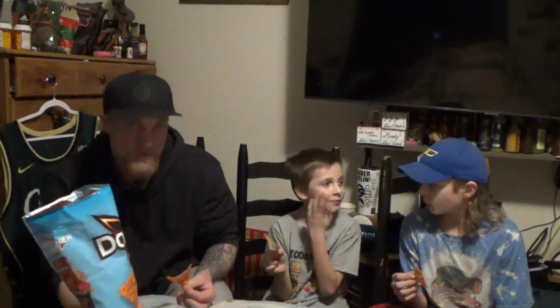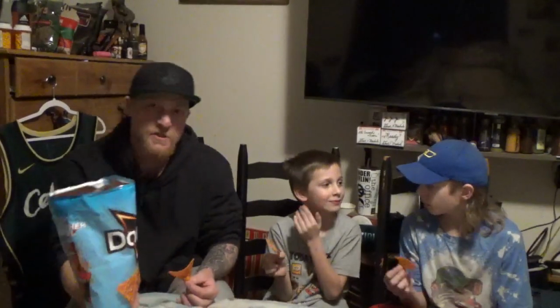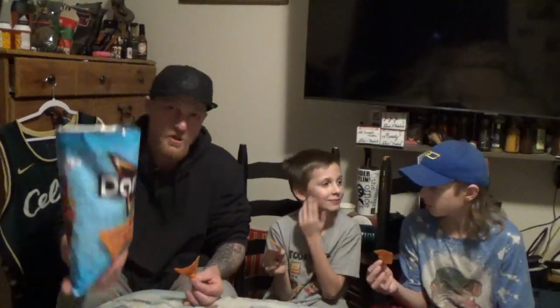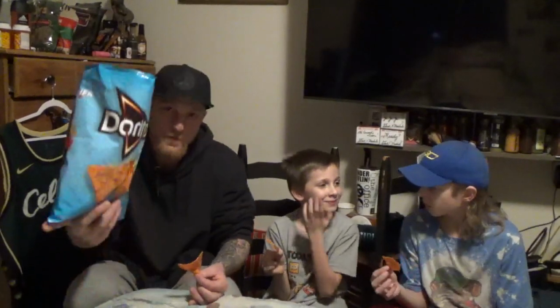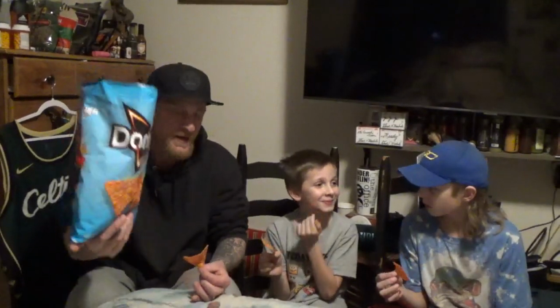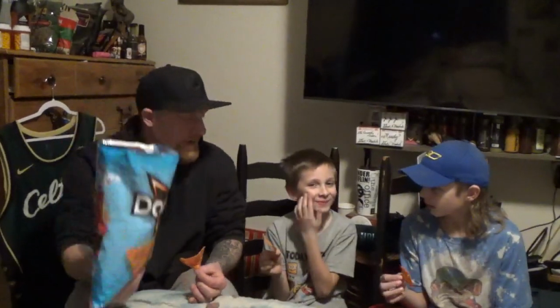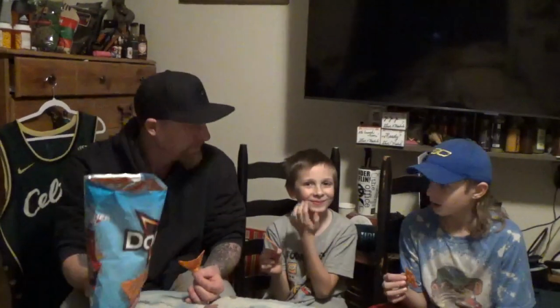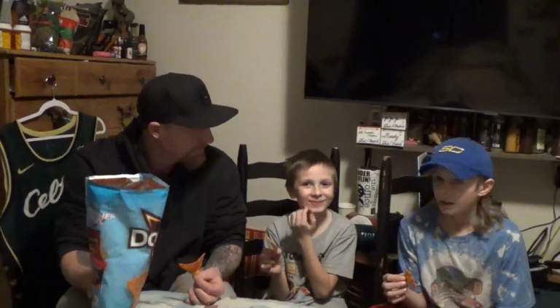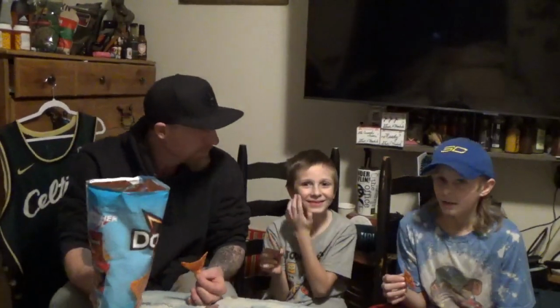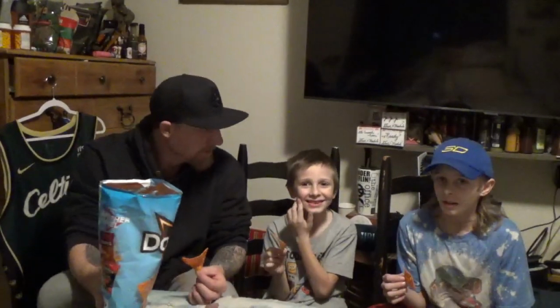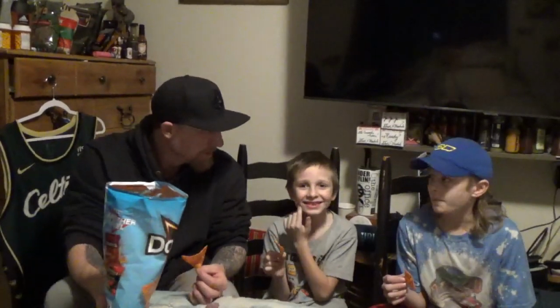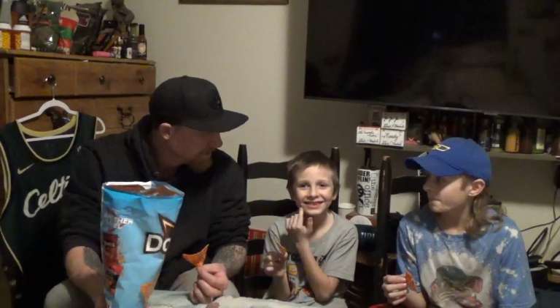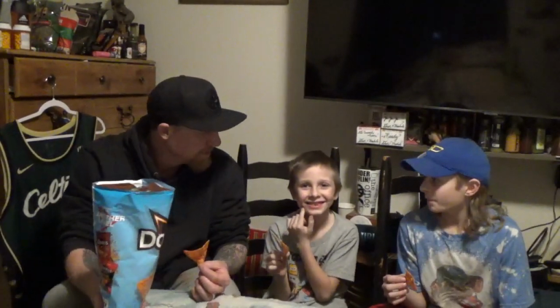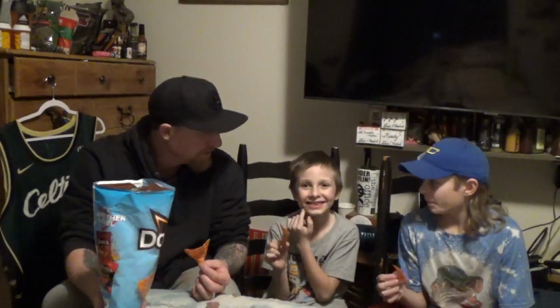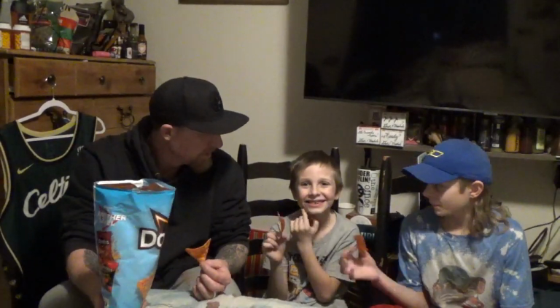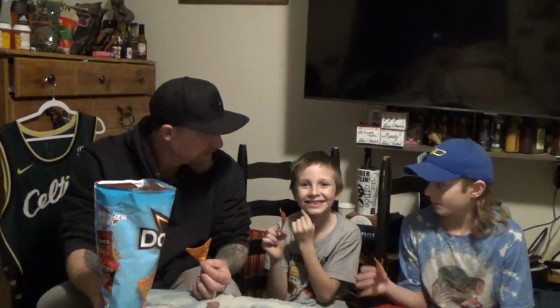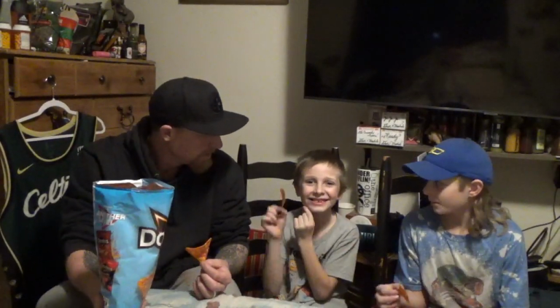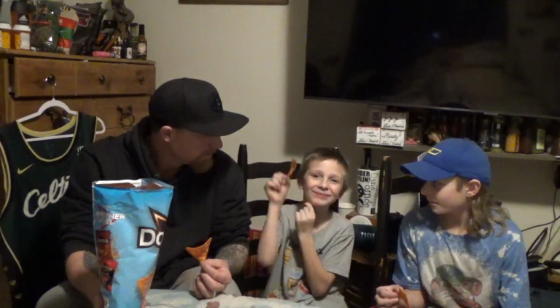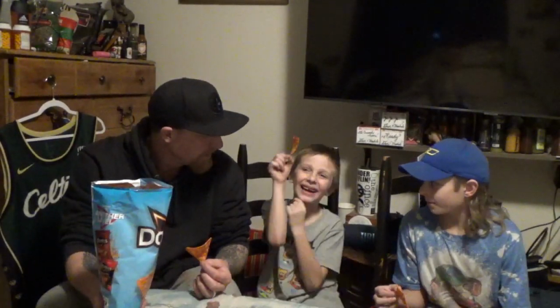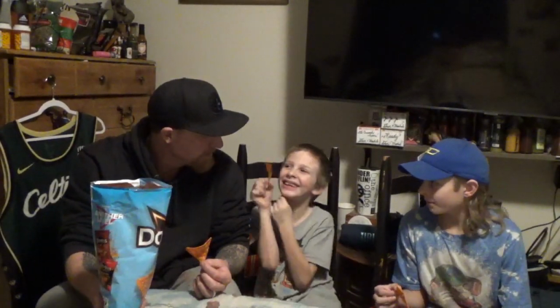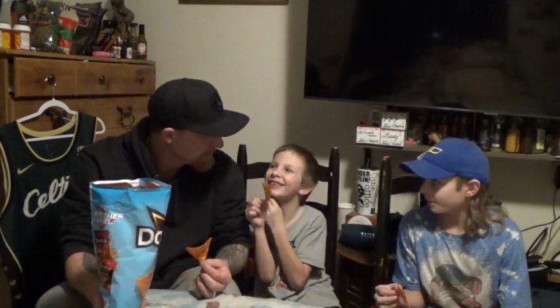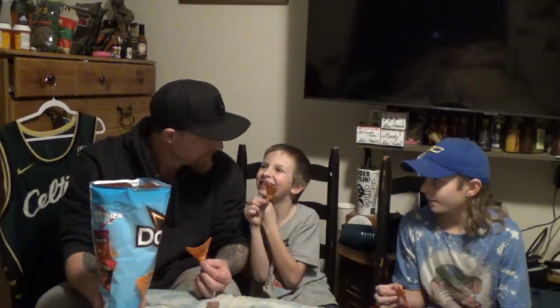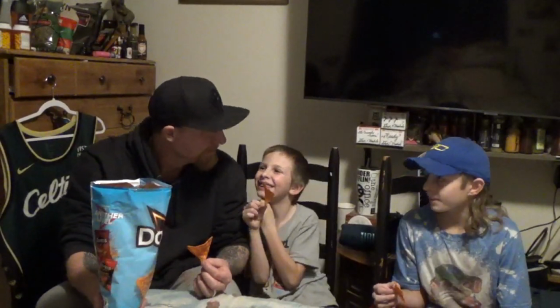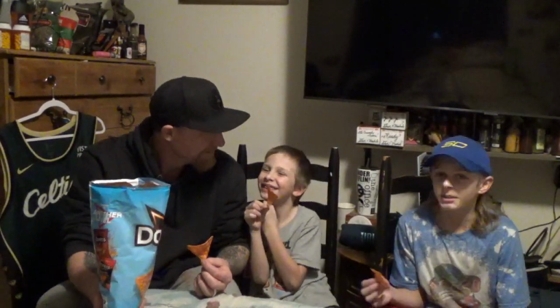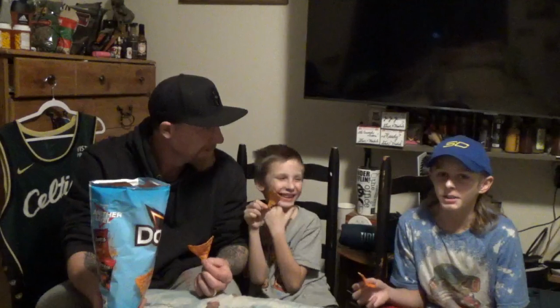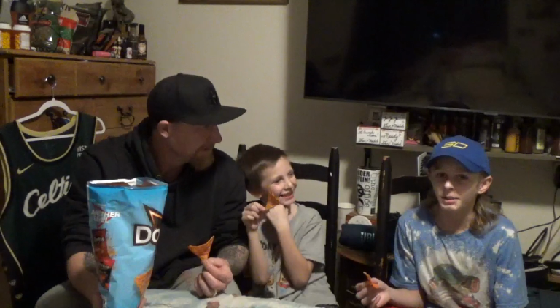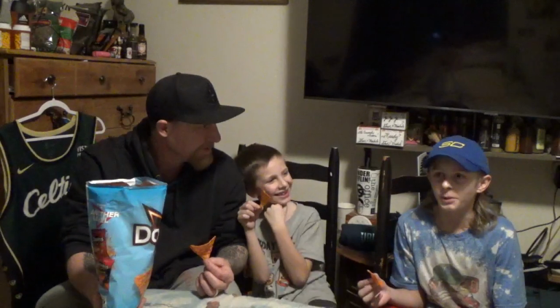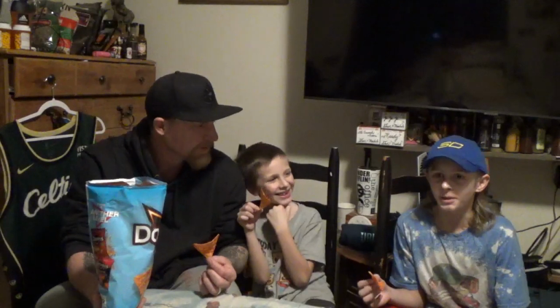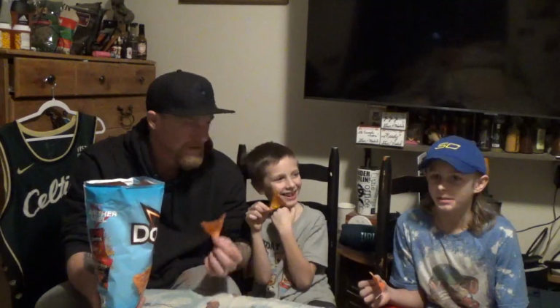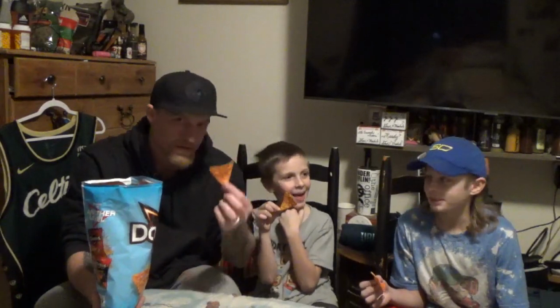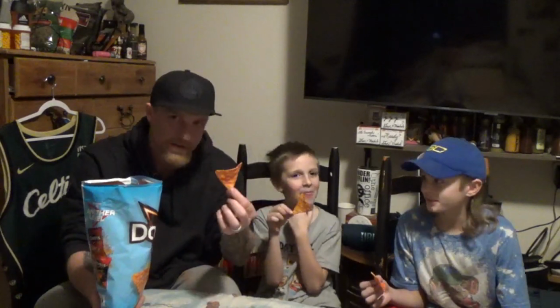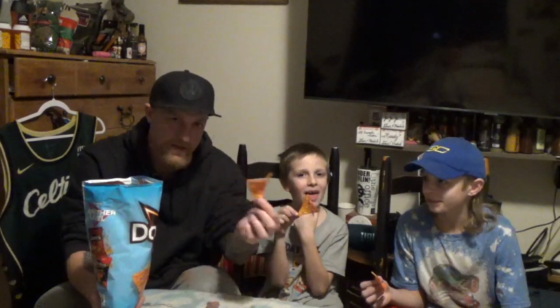This is Joe from Heatin' Up, this is Lil Spice, and this is the Heat Warrior. Alright guys, cheers!